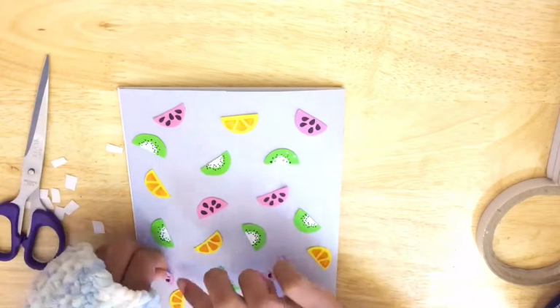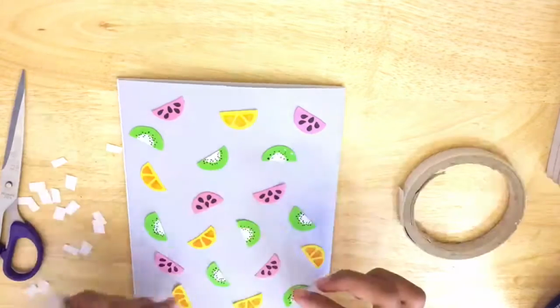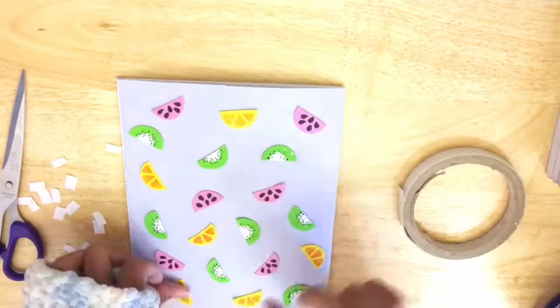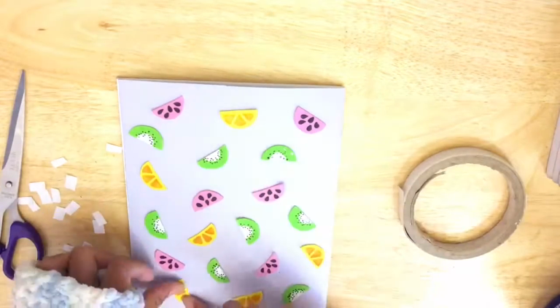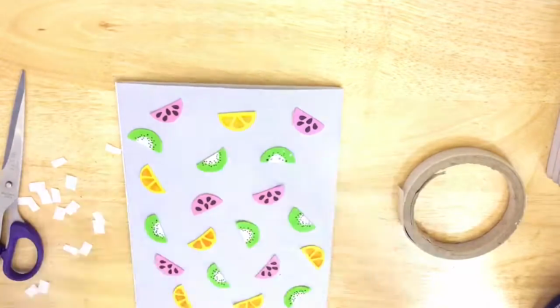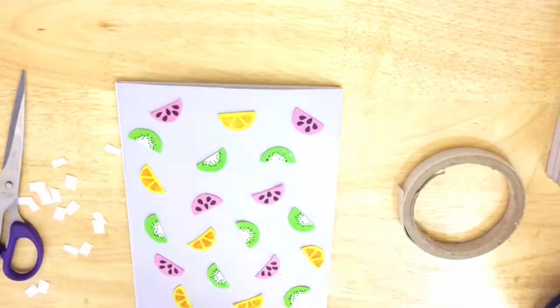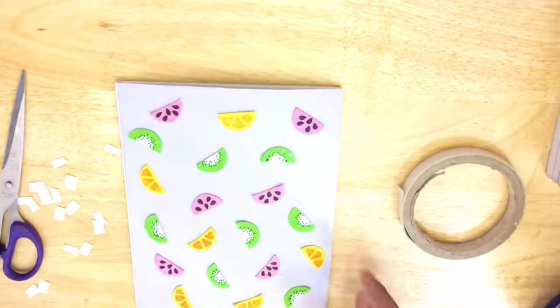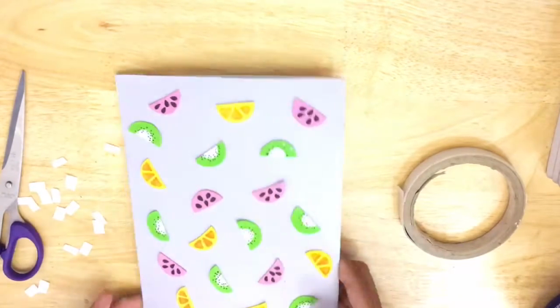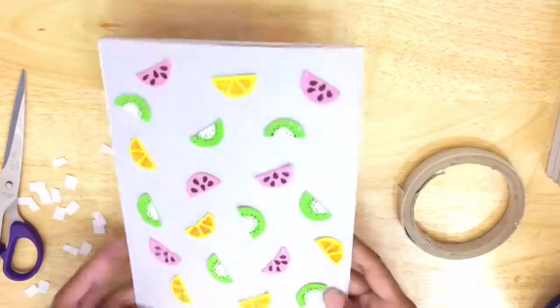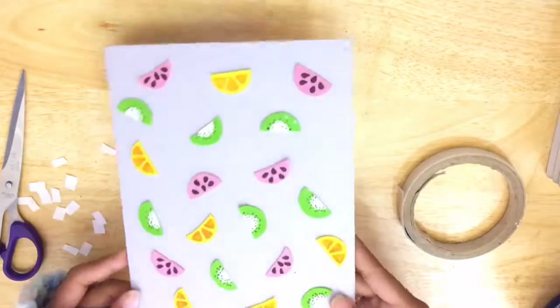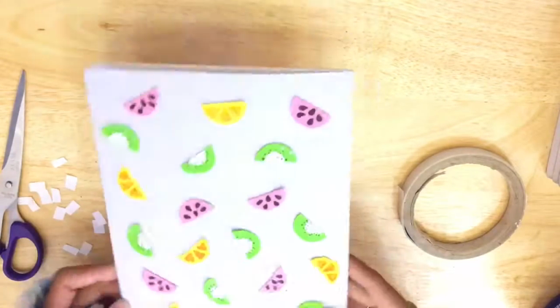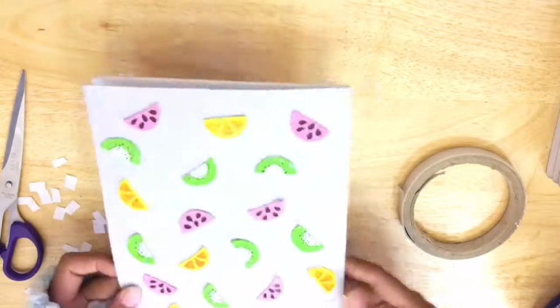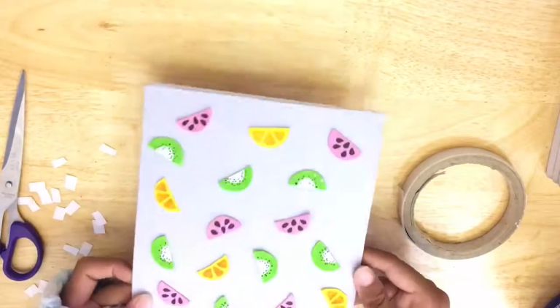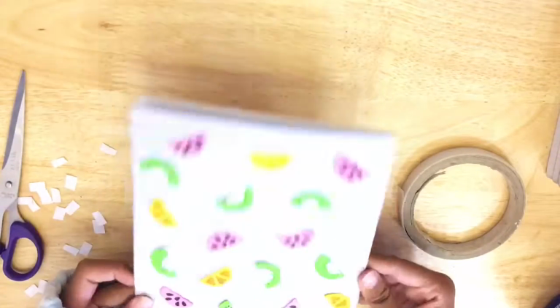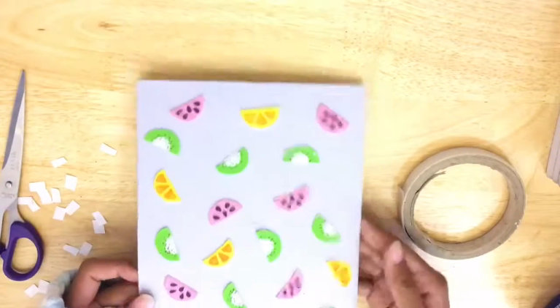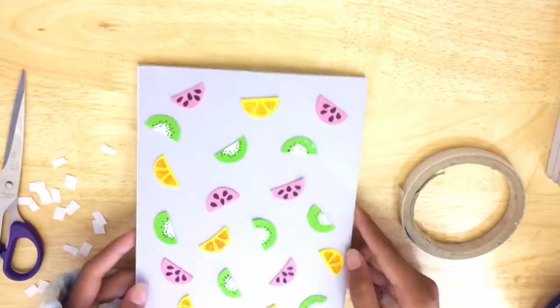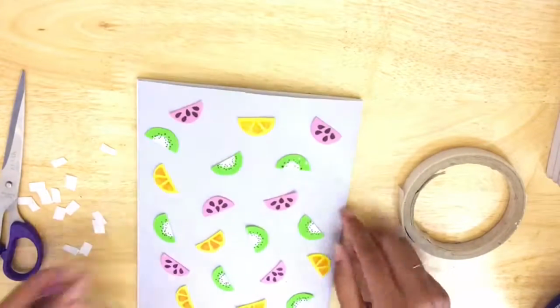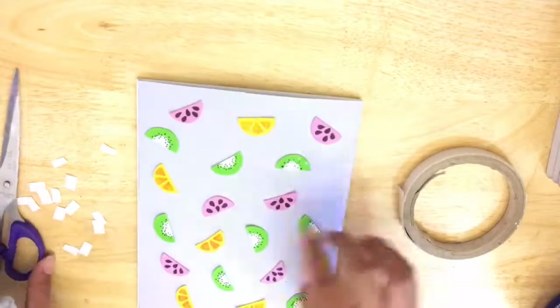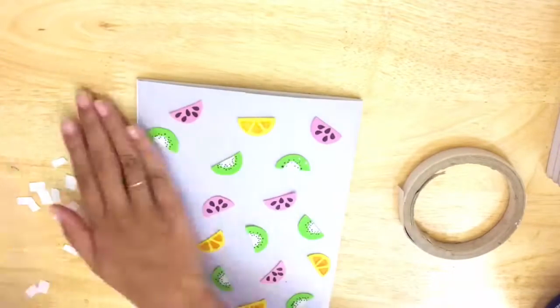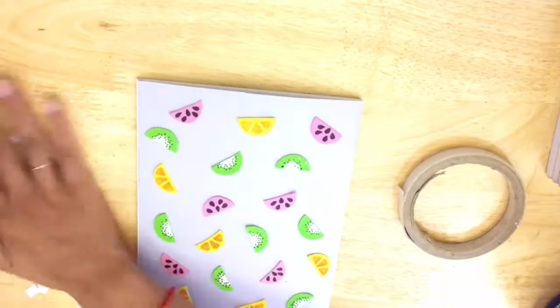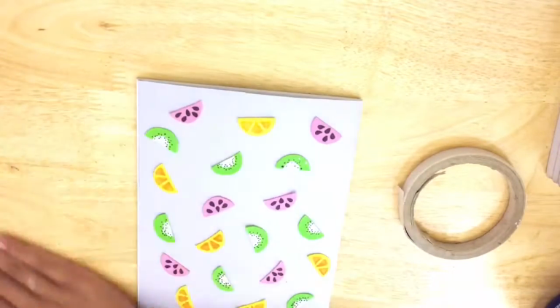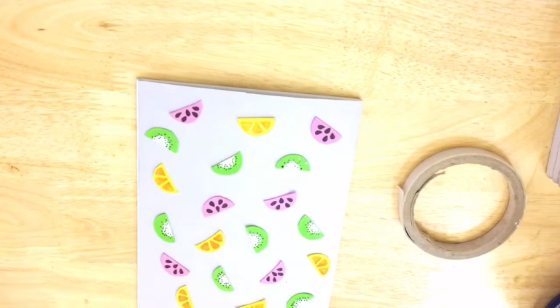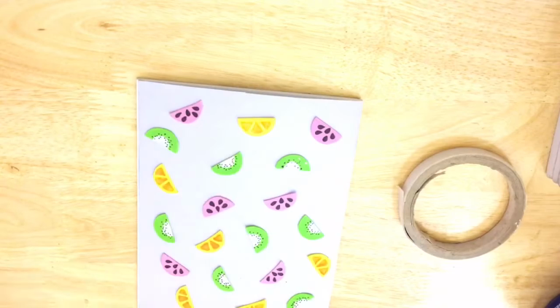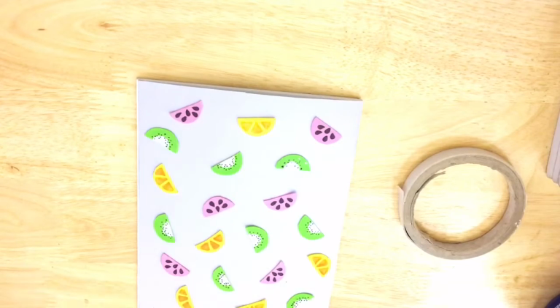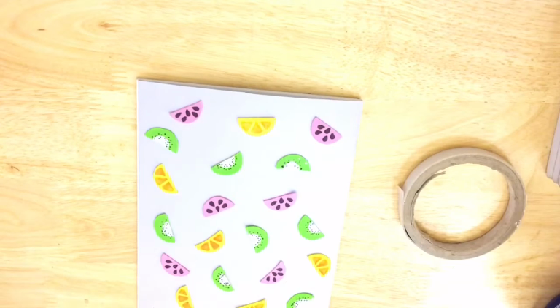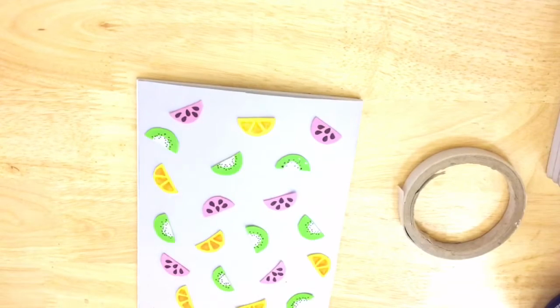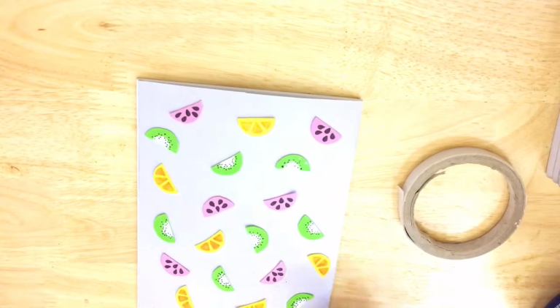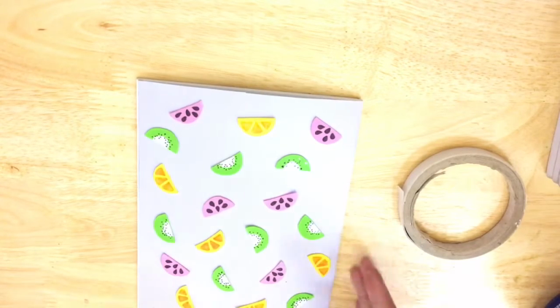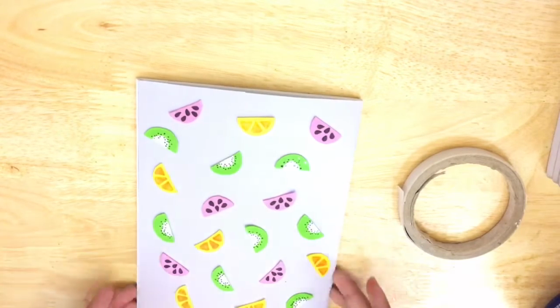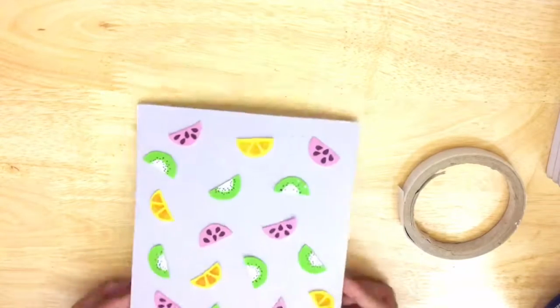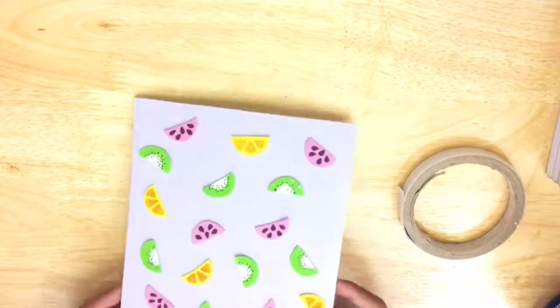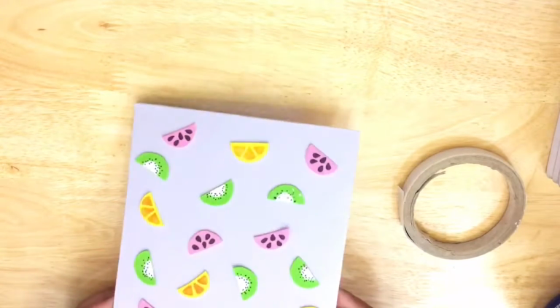When you're completely done sticking your fruity decorations, there you go — your fruity notebook!